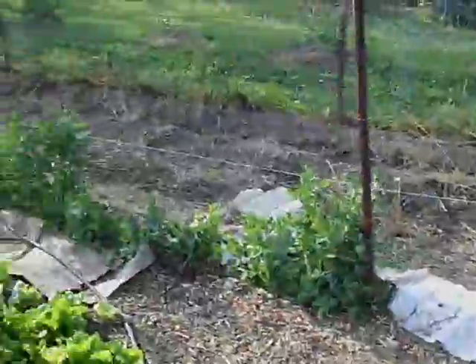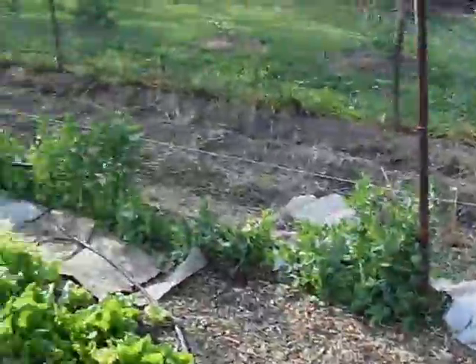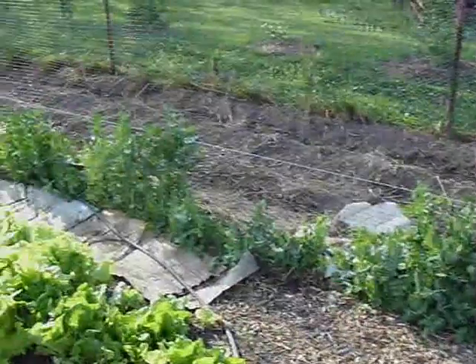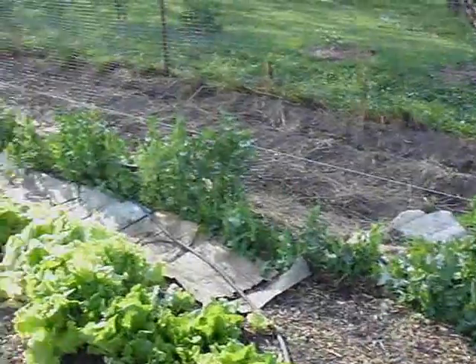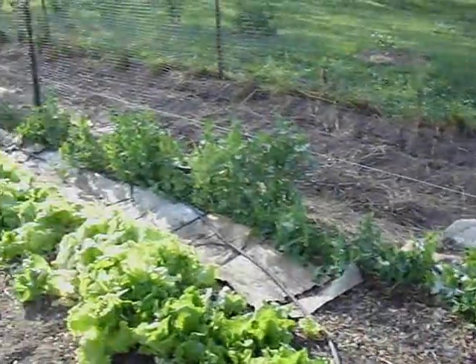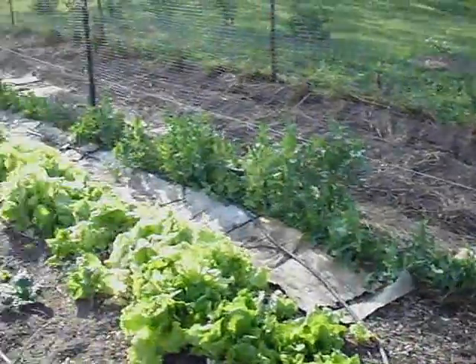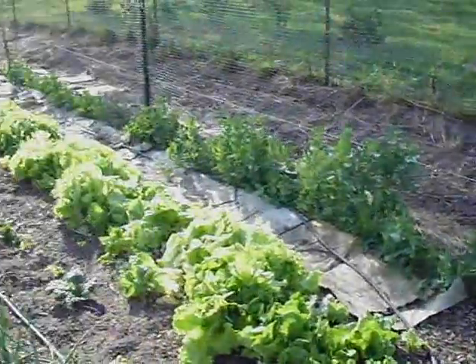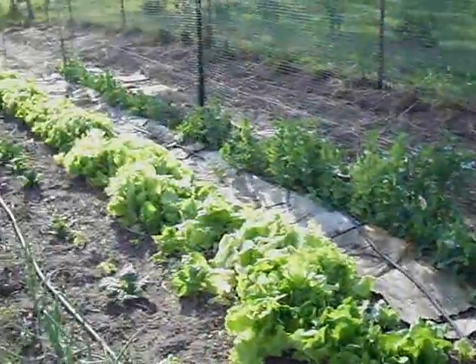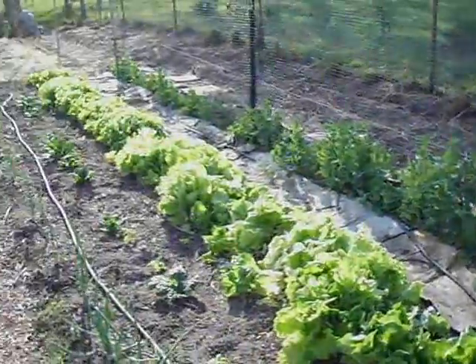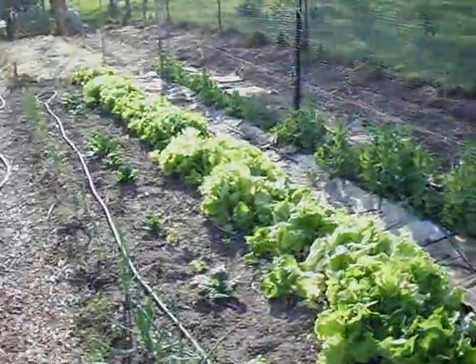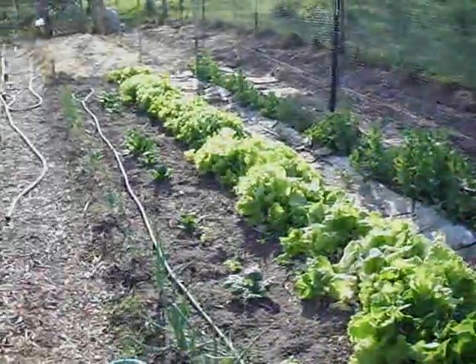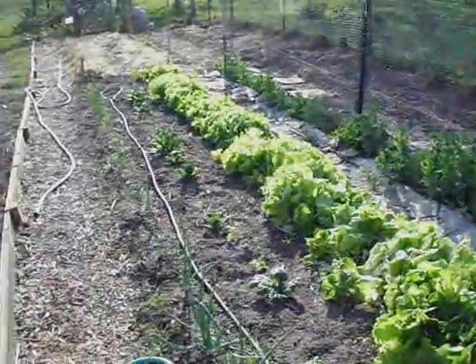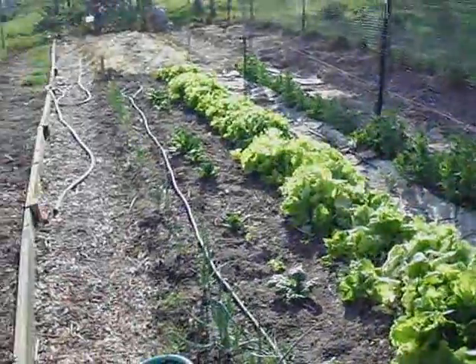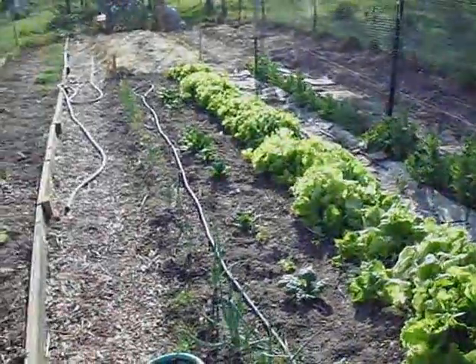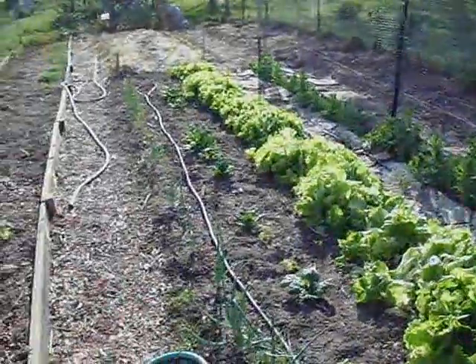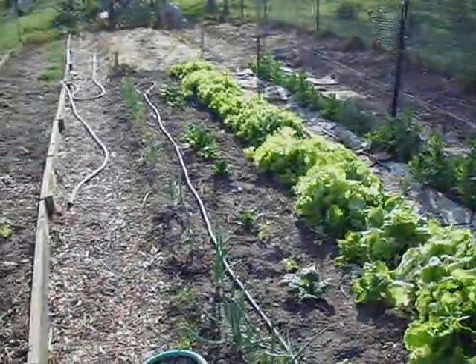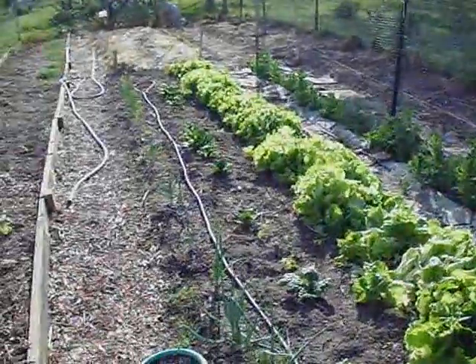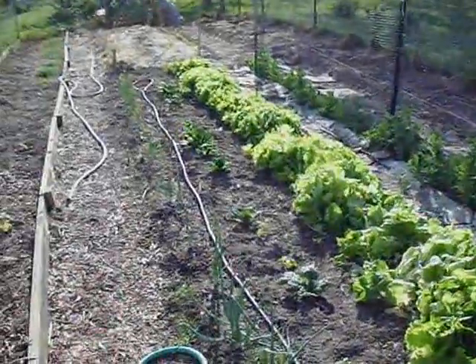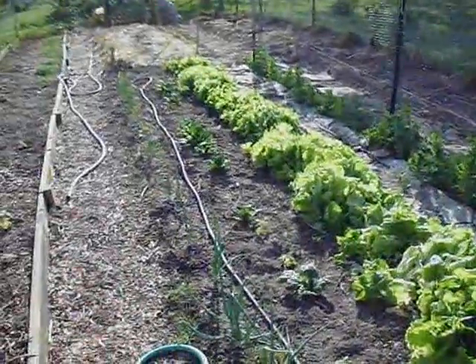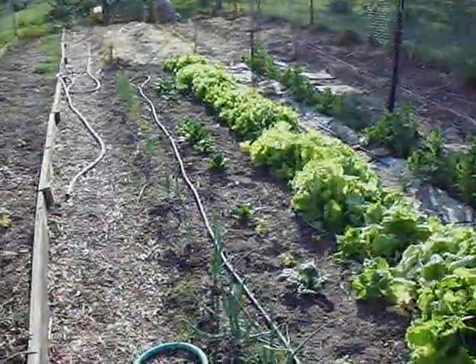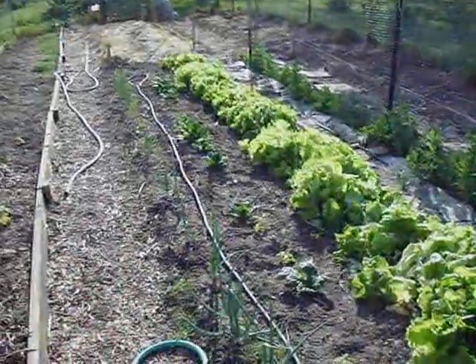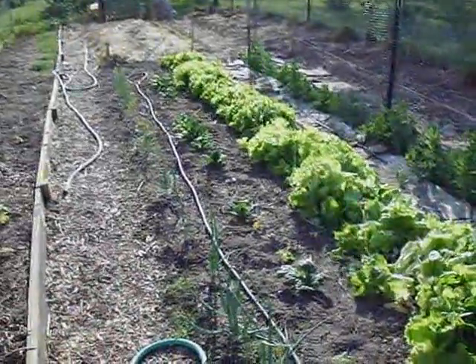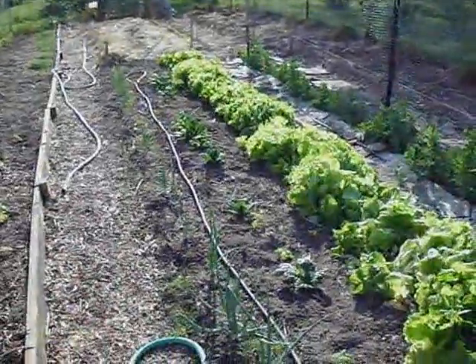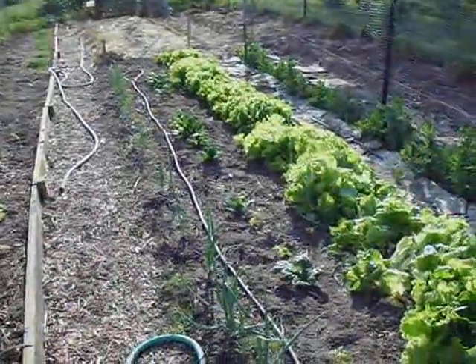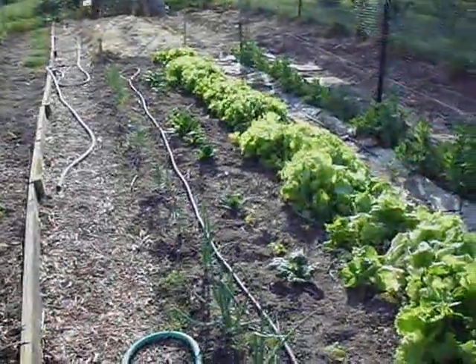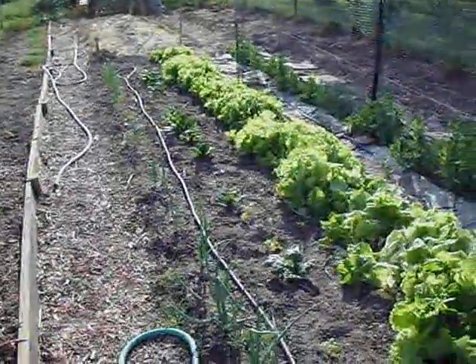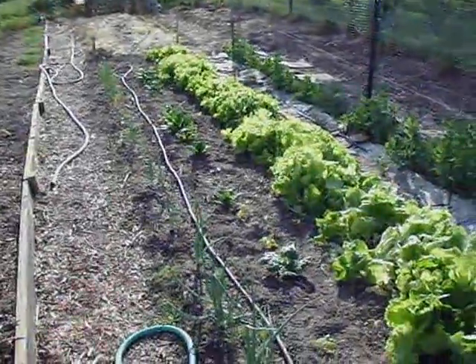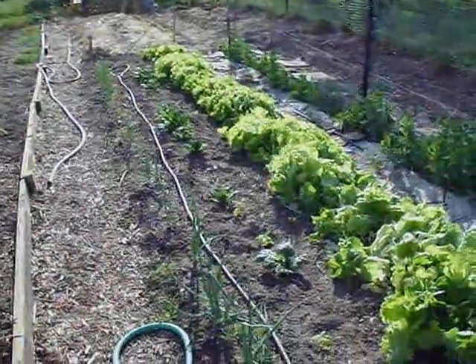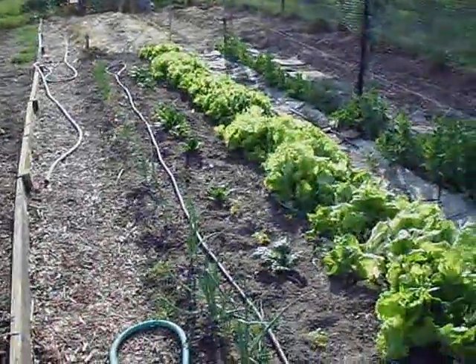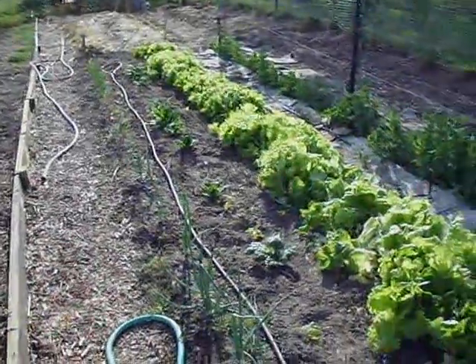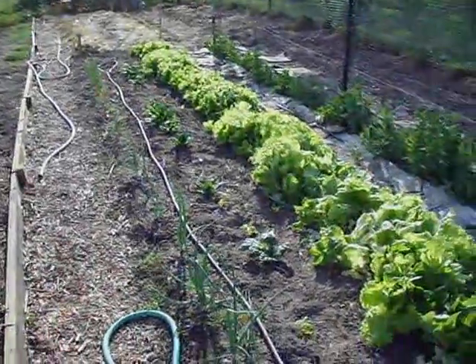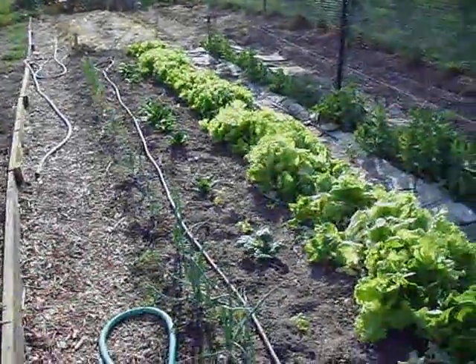Here are peas, lettuce, onions, and spinach.